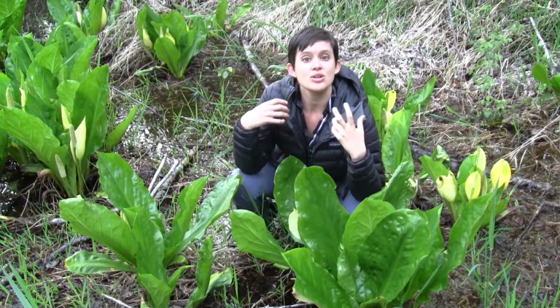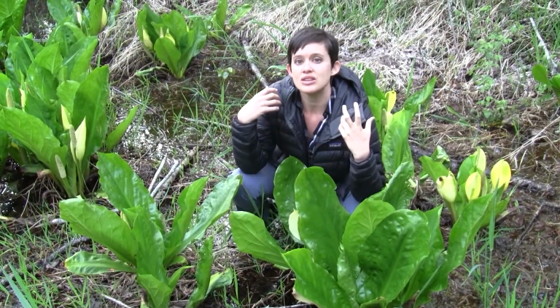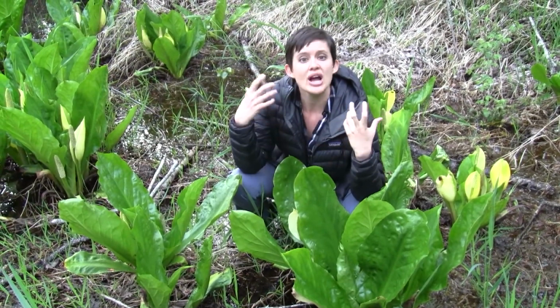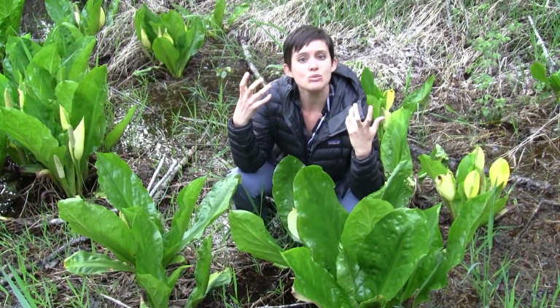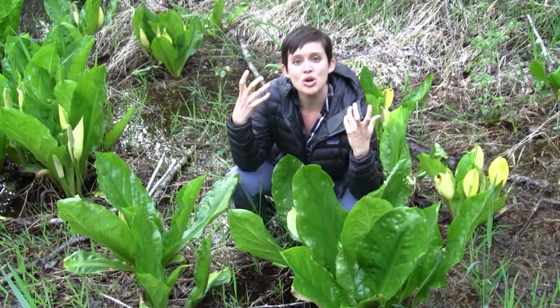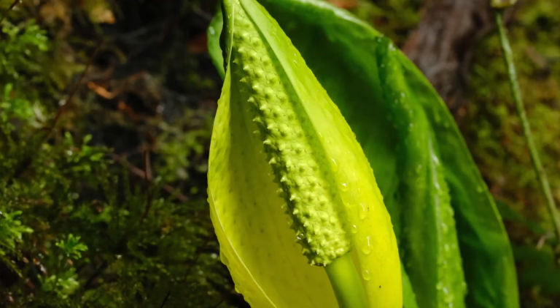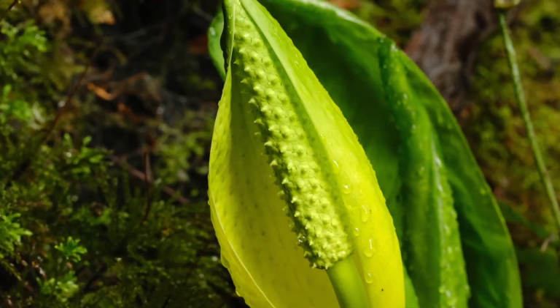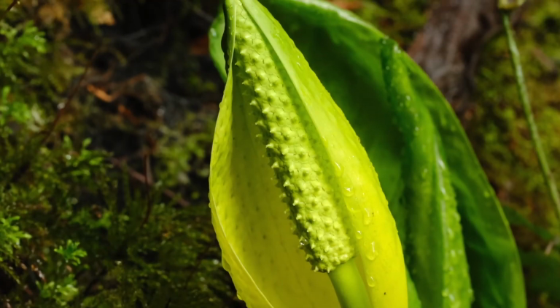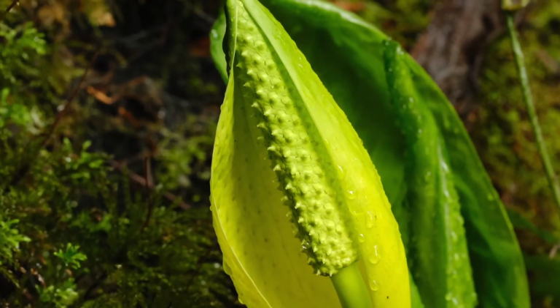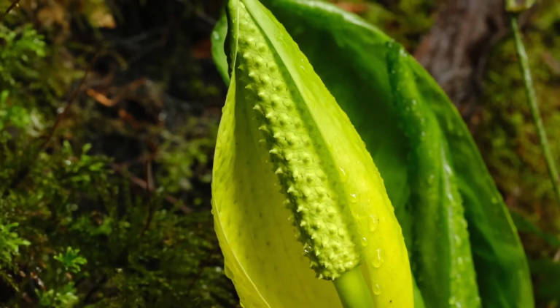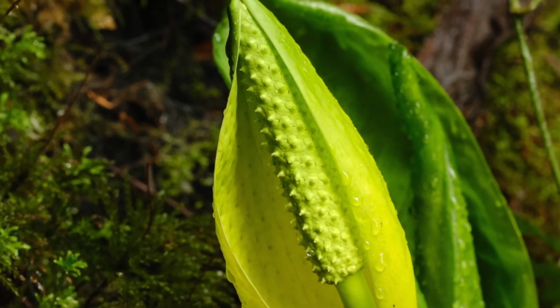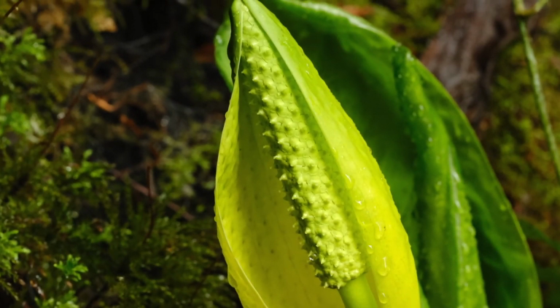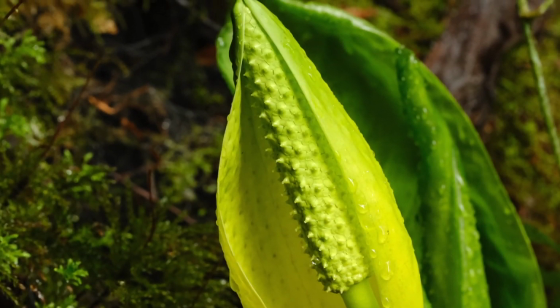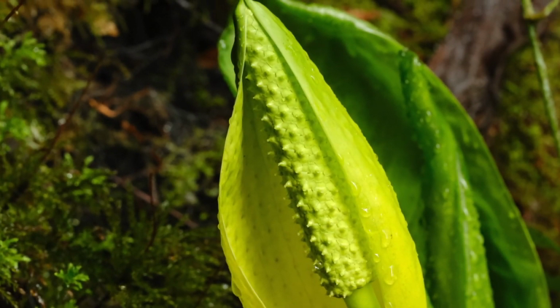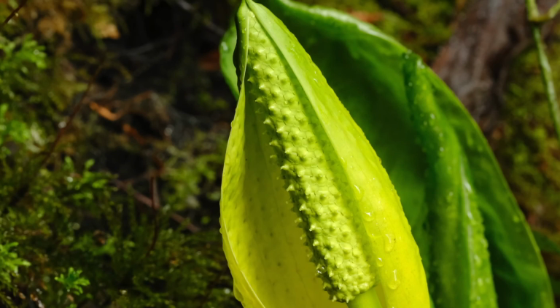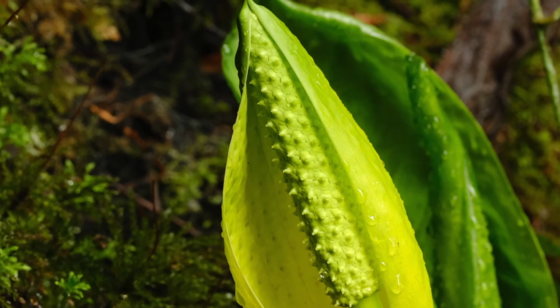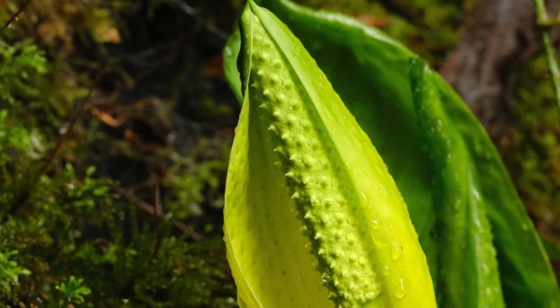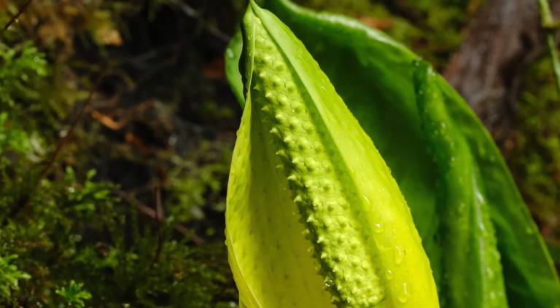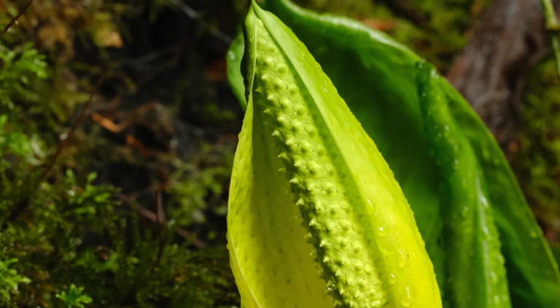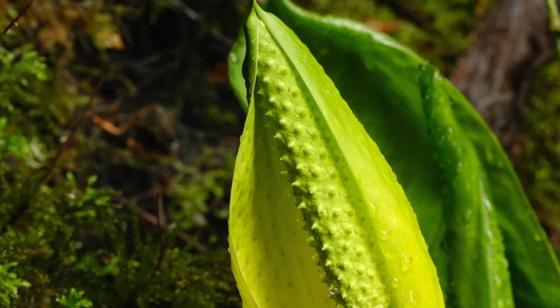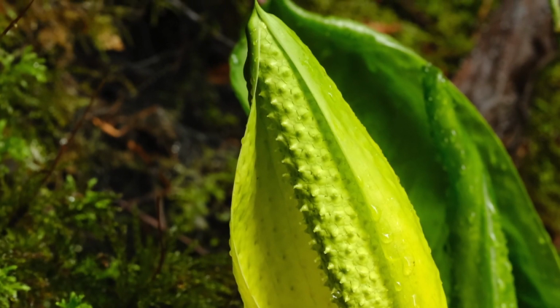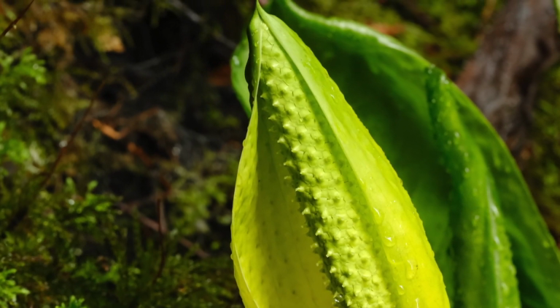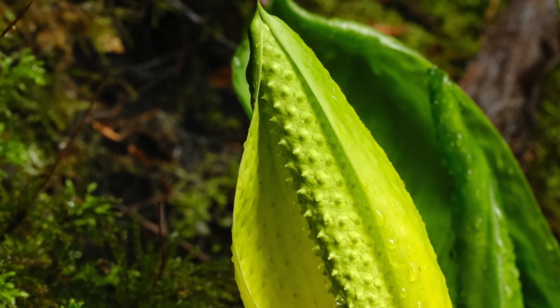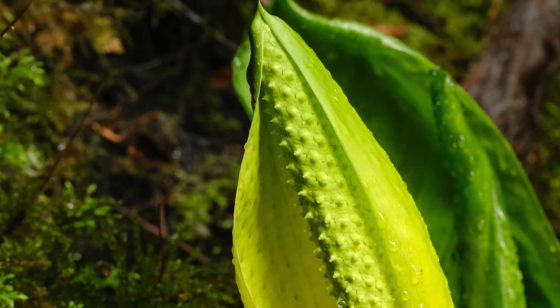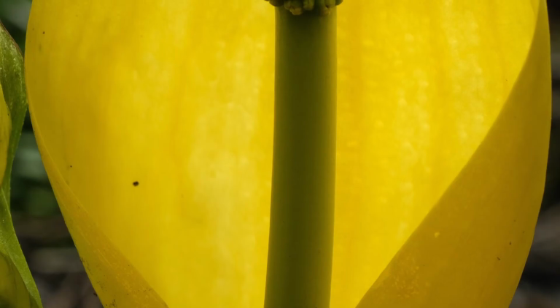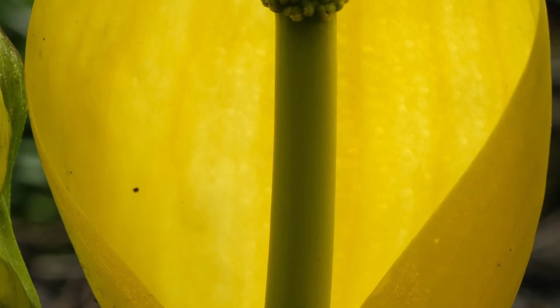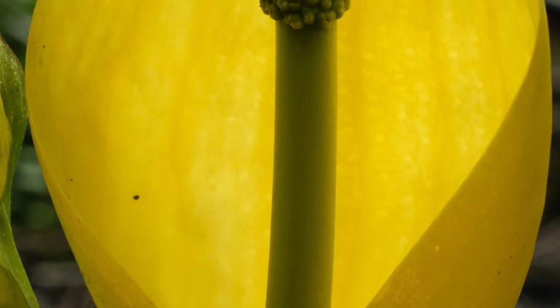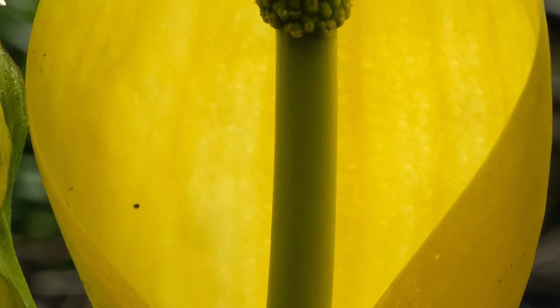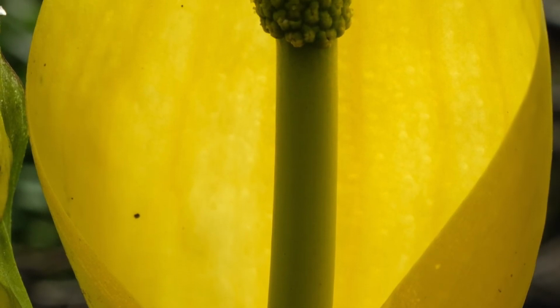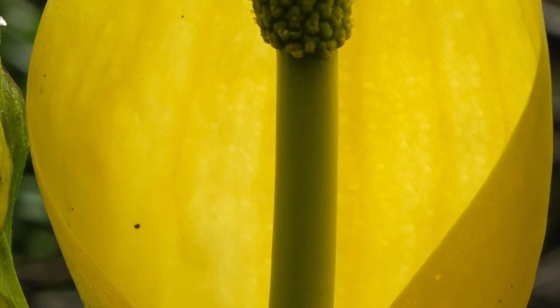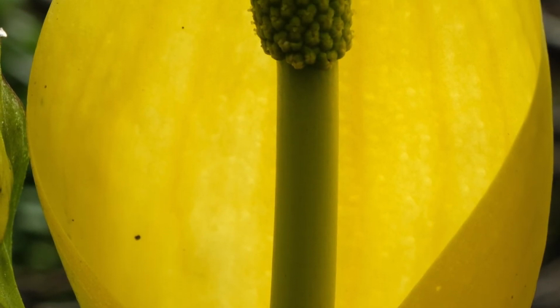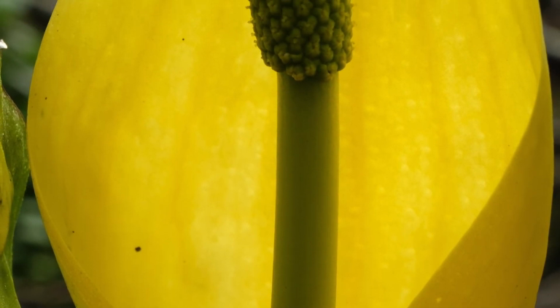They're in their height bright yellow, and these yellow bracts surround a spike, and they just kind of glow in the undergrowth.